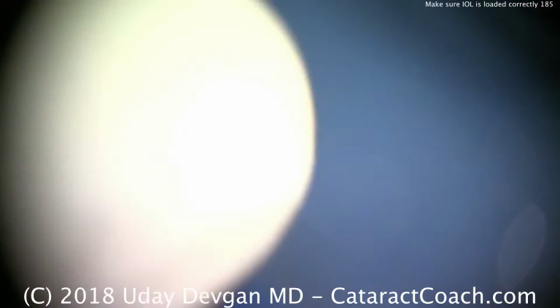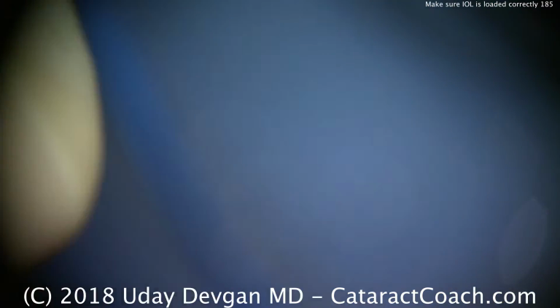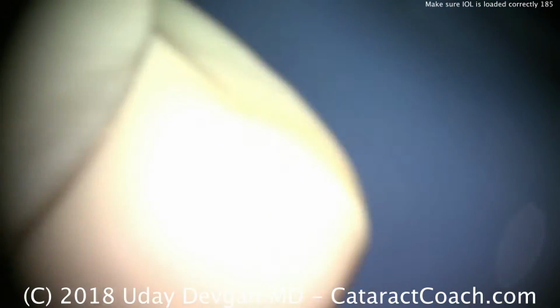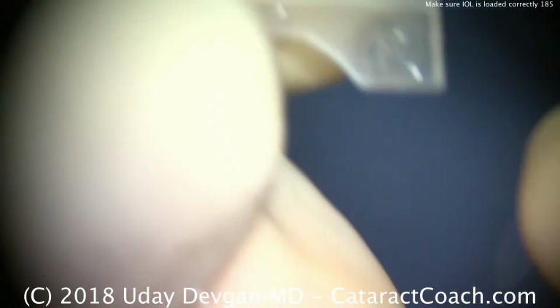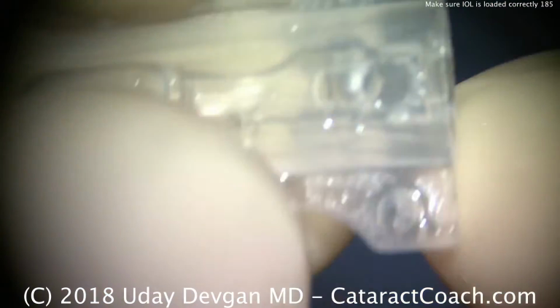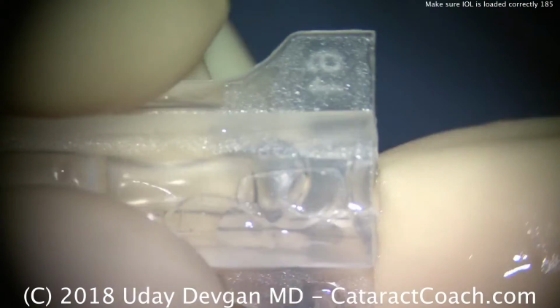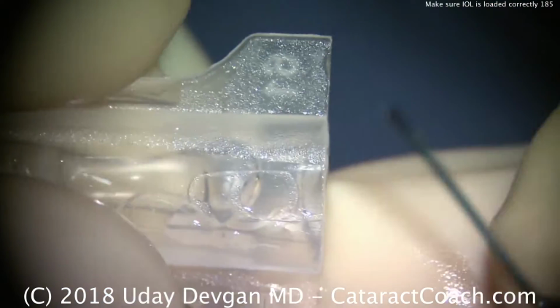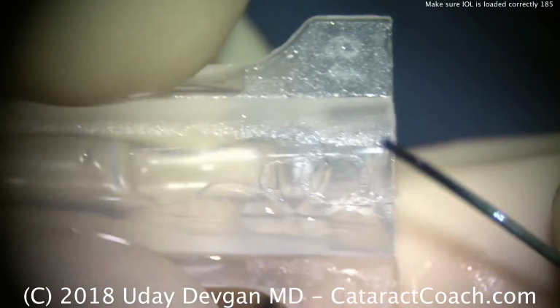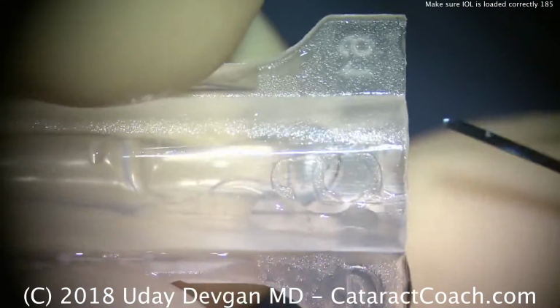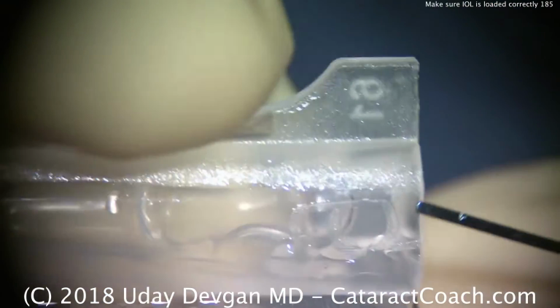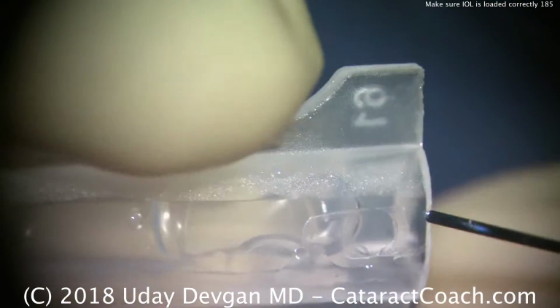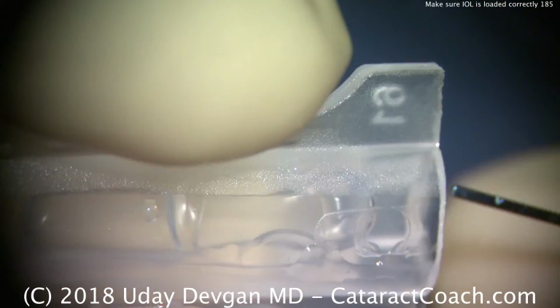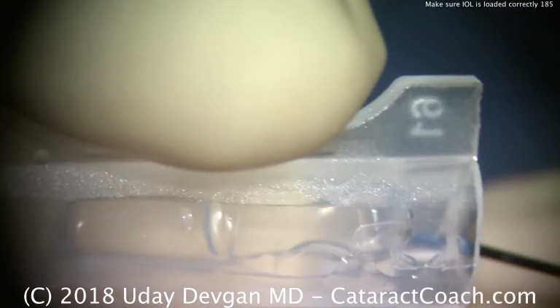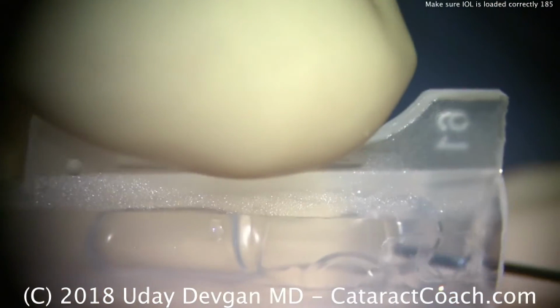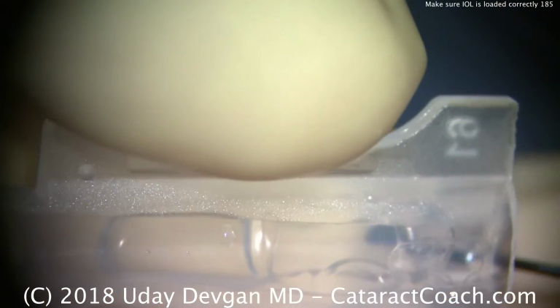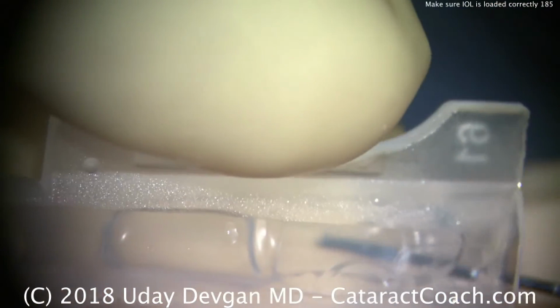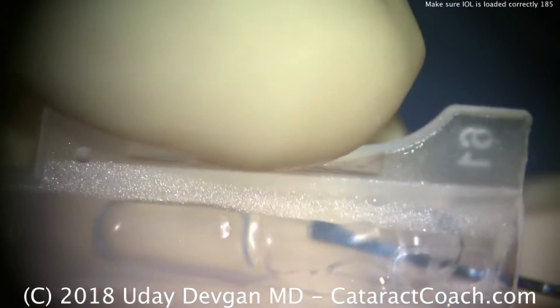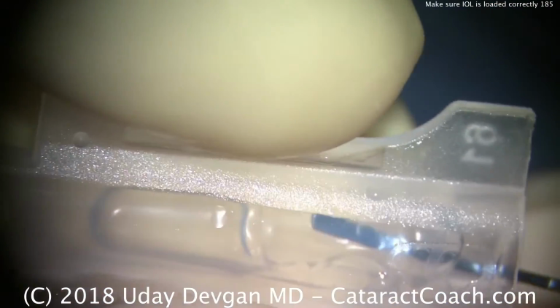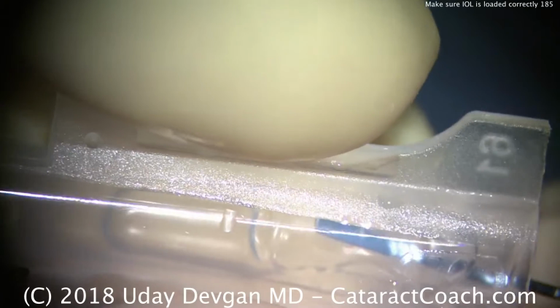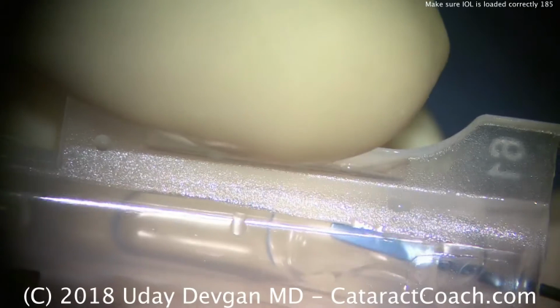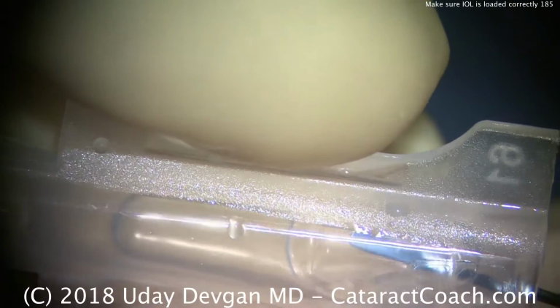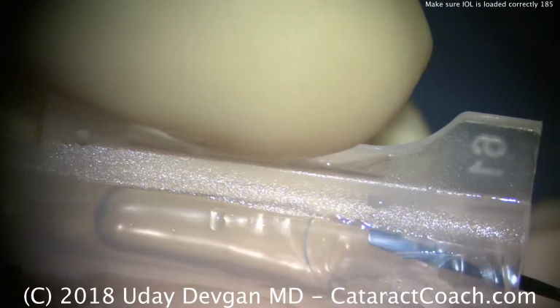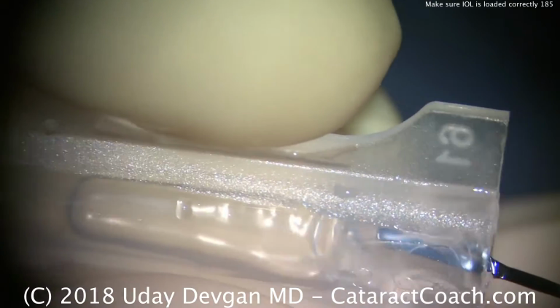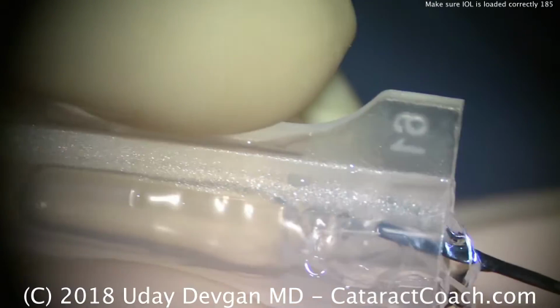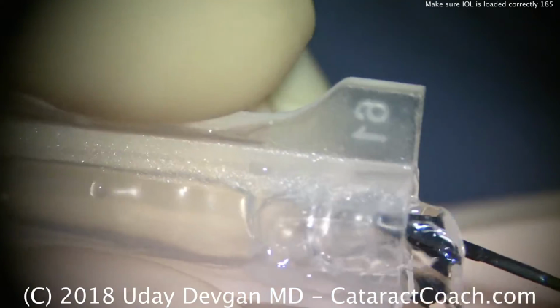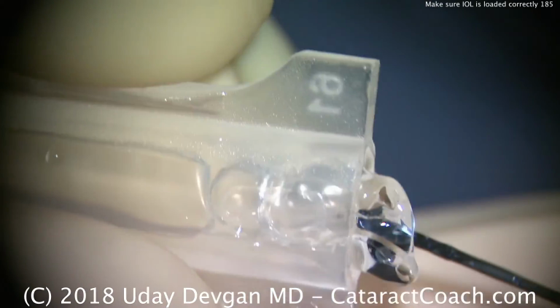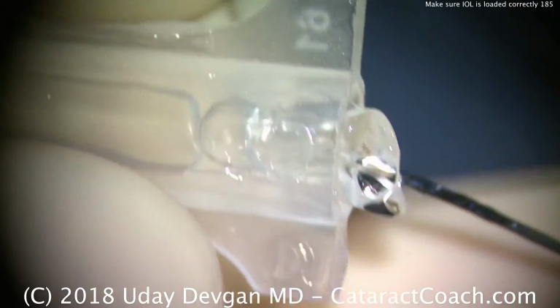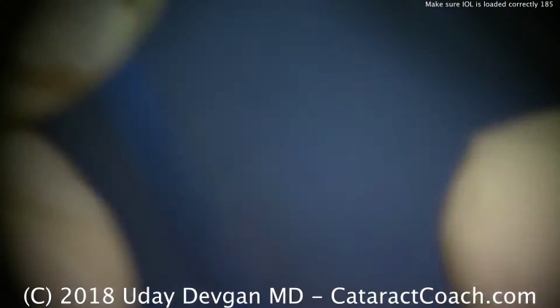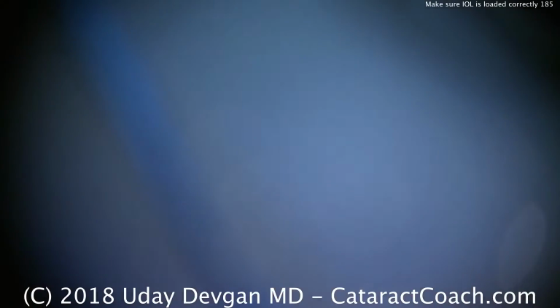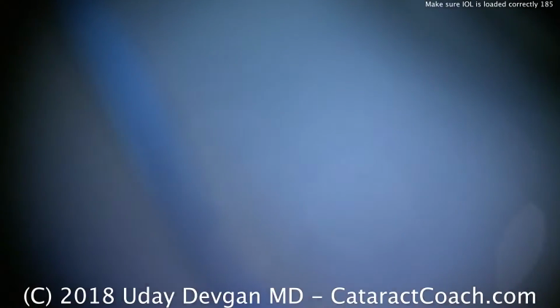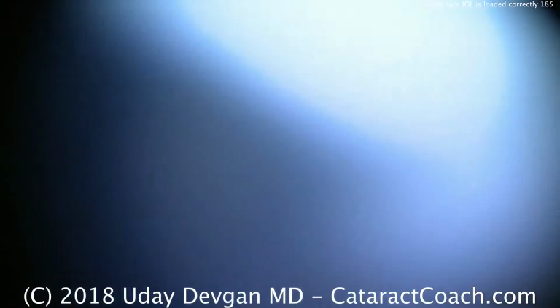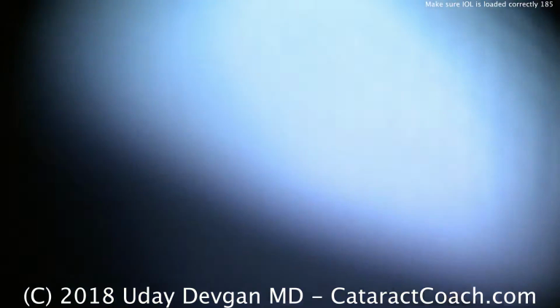I'm doing a routine cataract case and my technician says, 'Hey doc, I think the lens is misloaded. Can you check it out?' So let's do that.